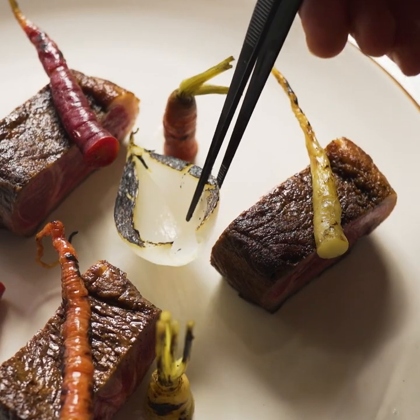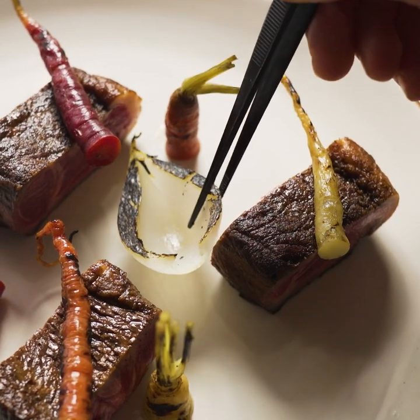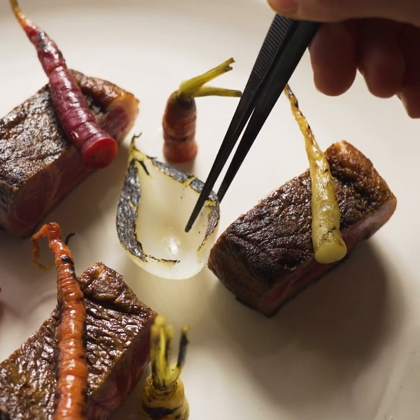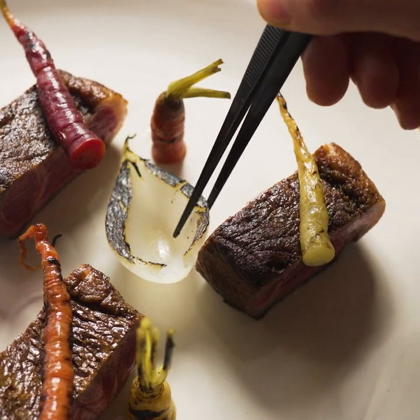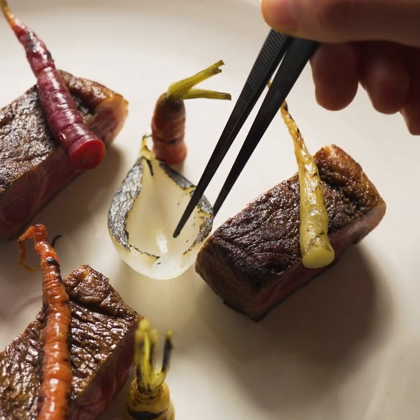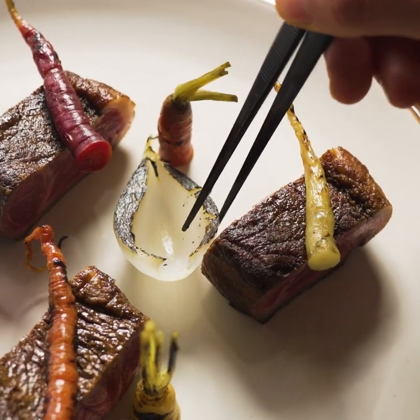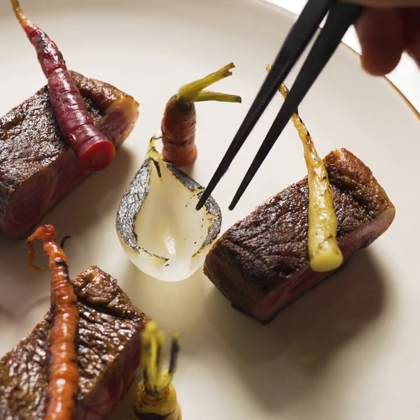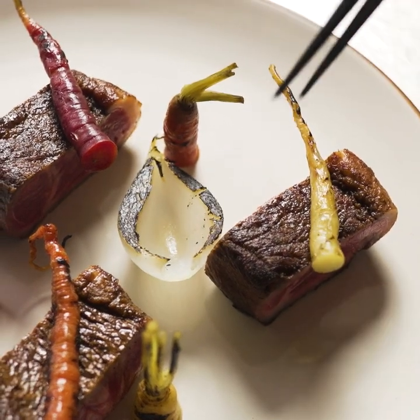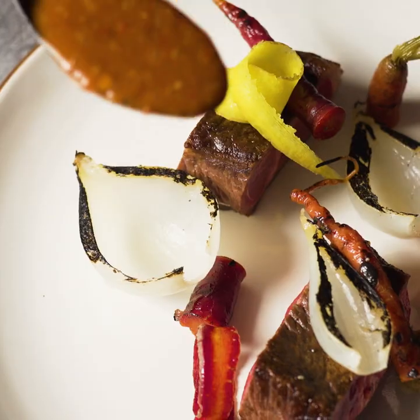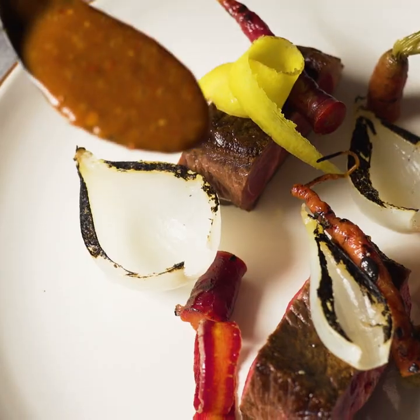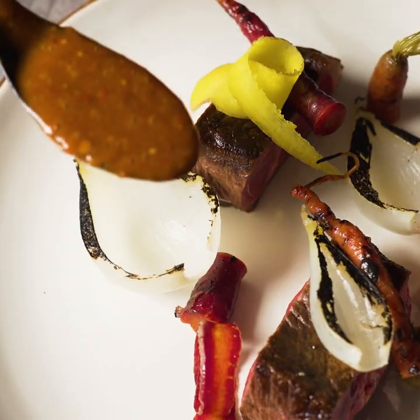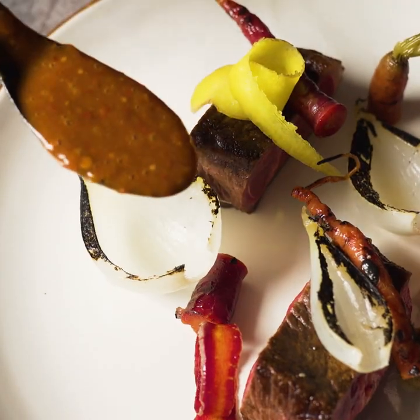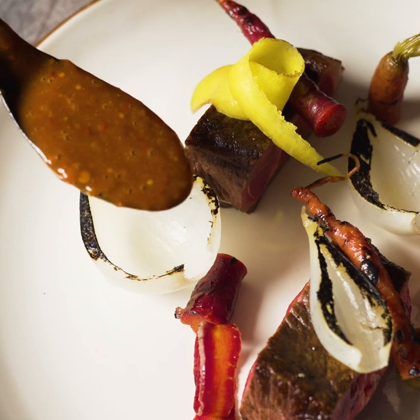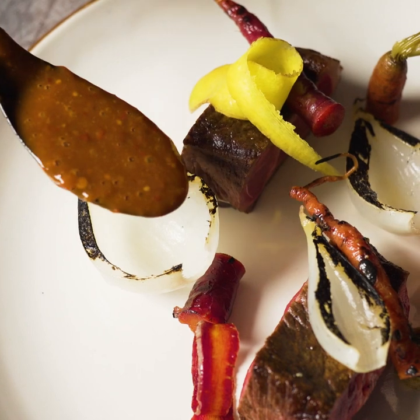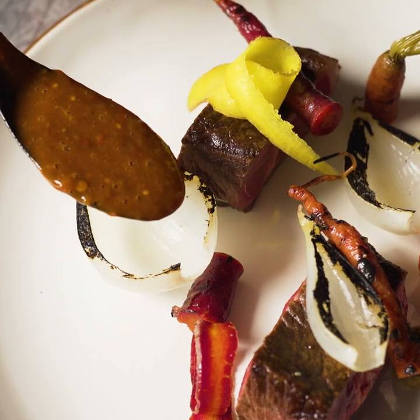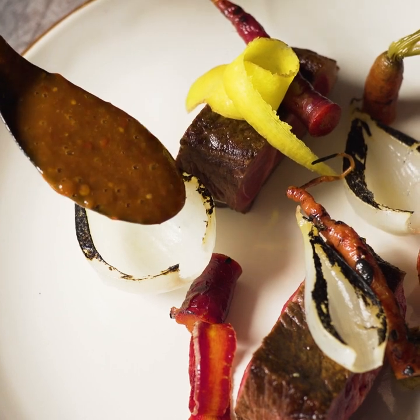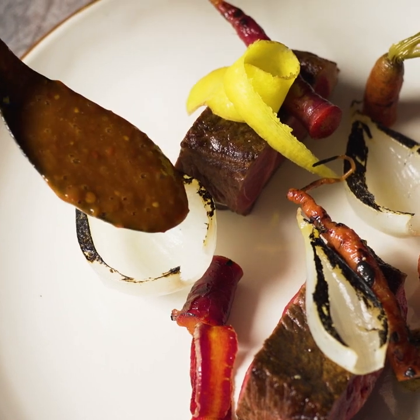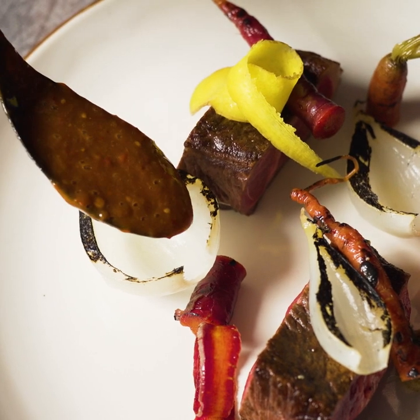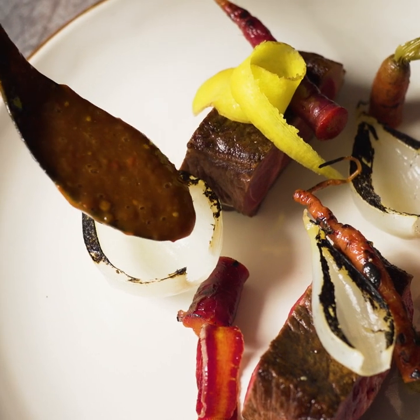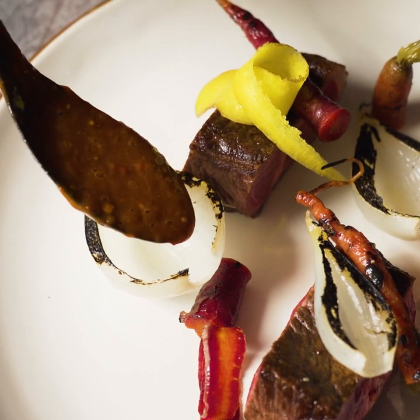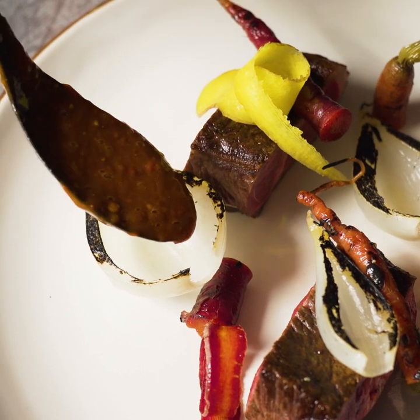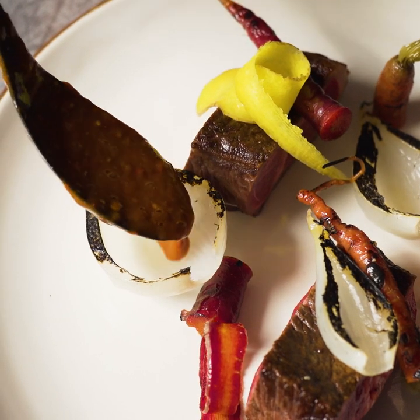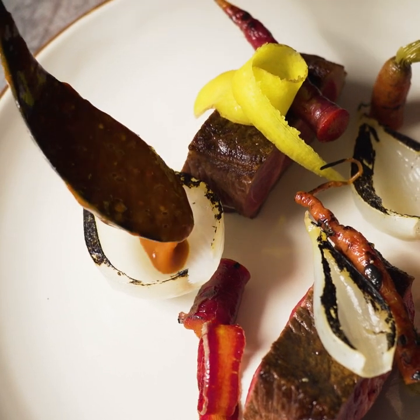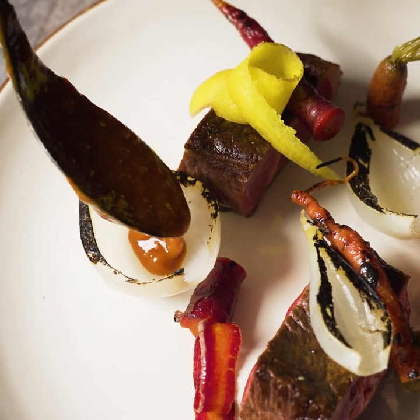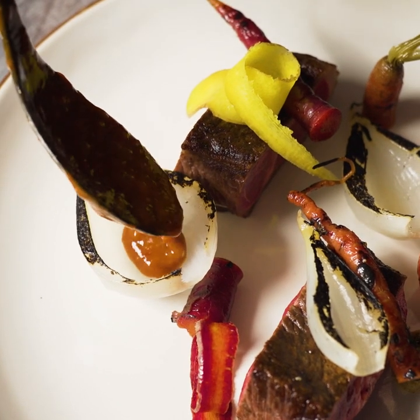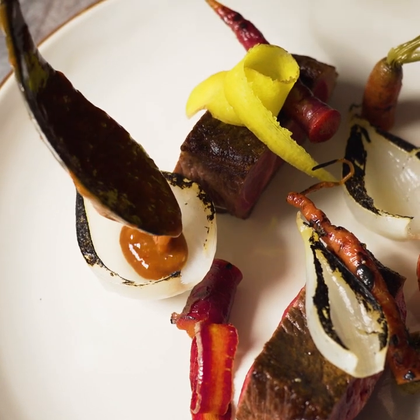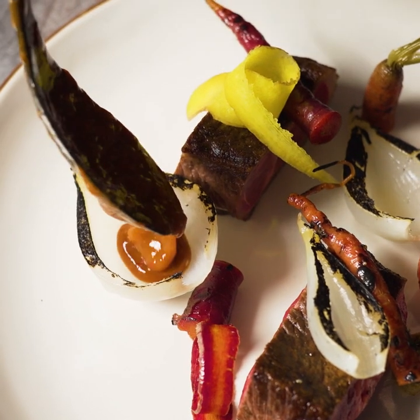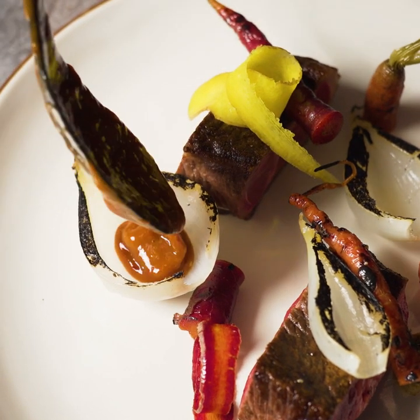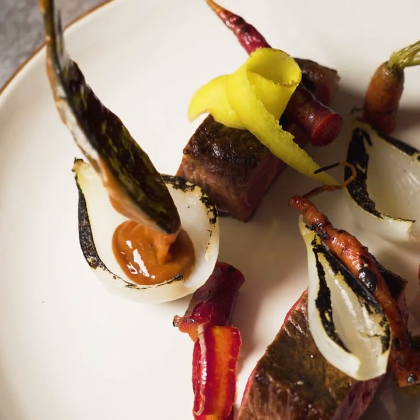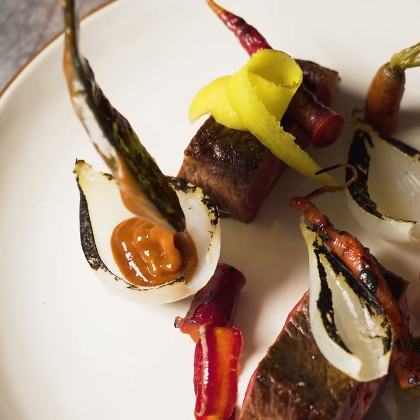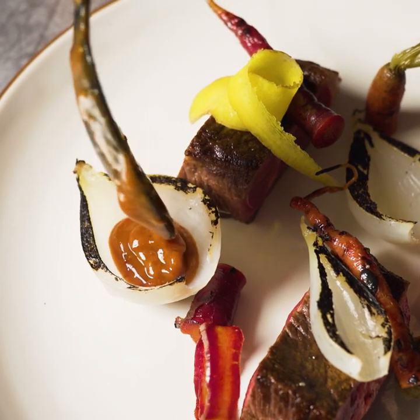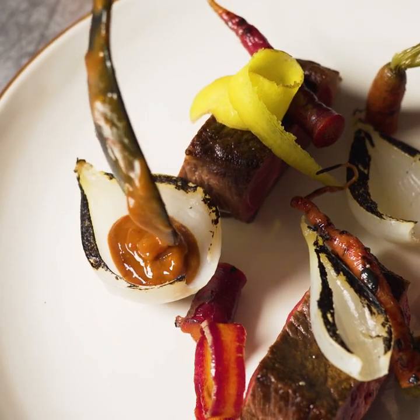These gravies are really easy to use. They don't require refrigeration, so they're ready to go when I am.